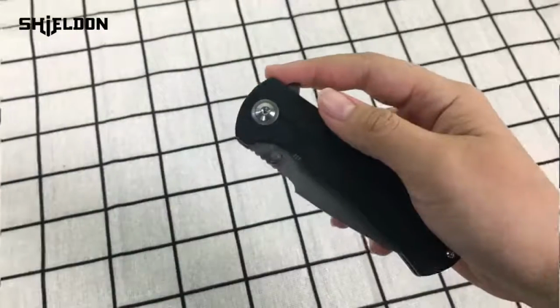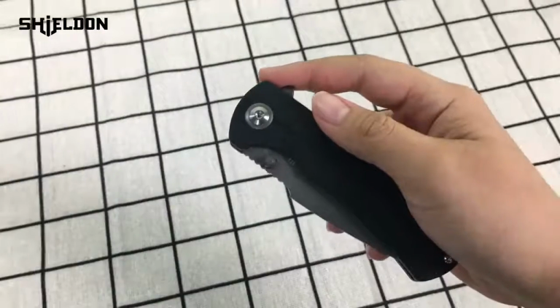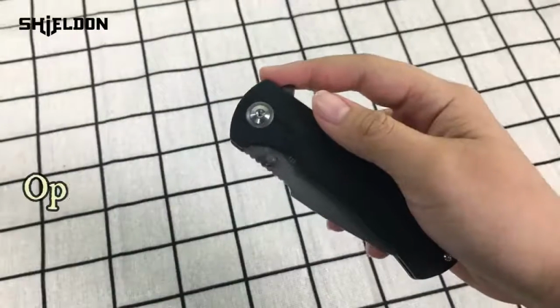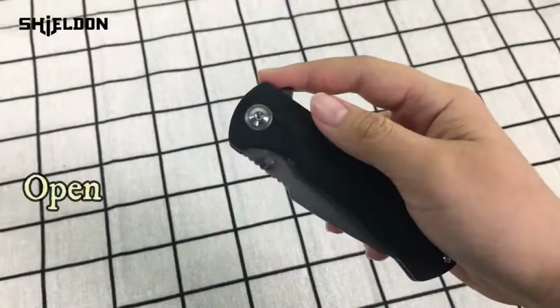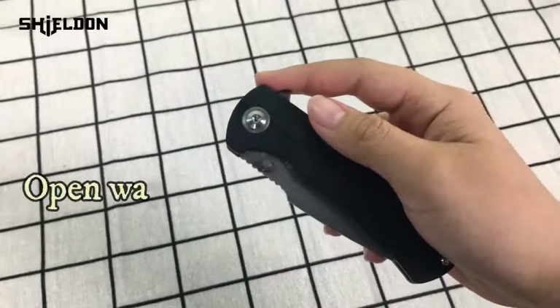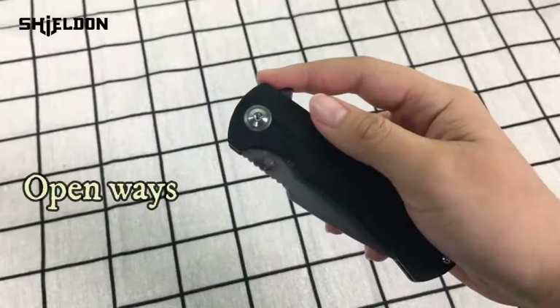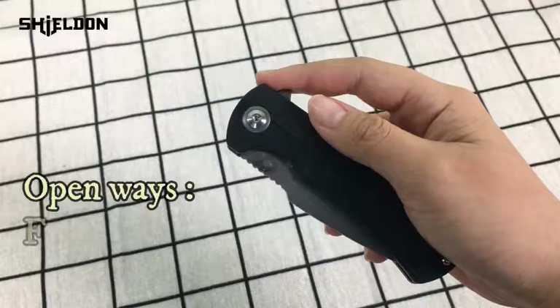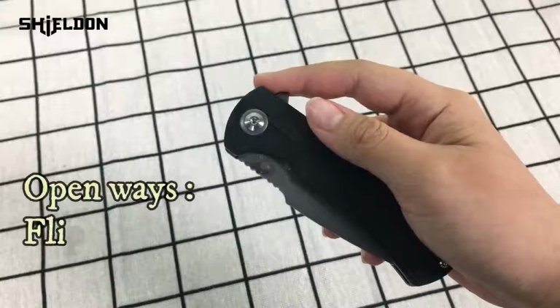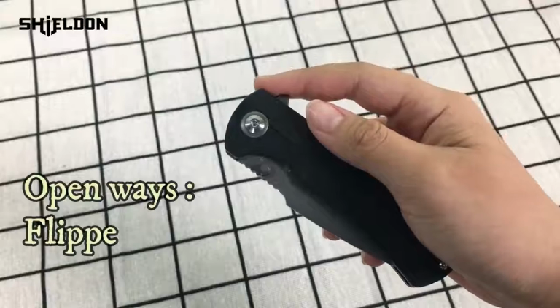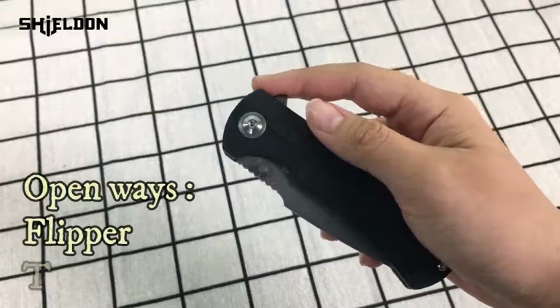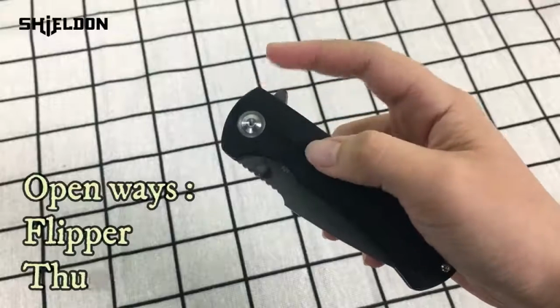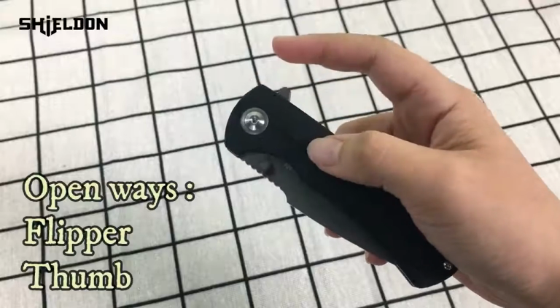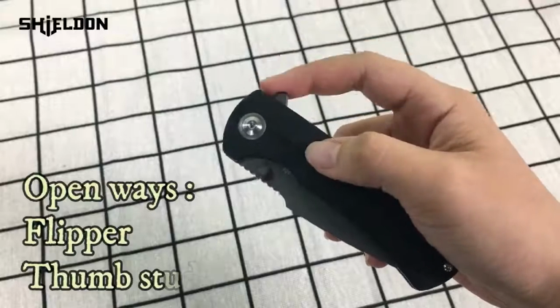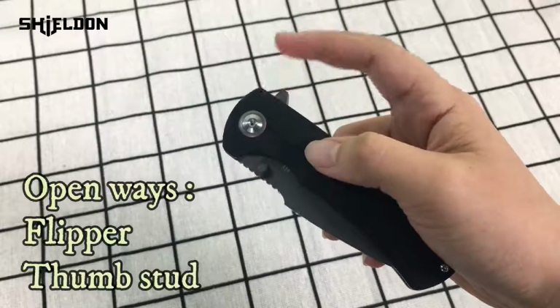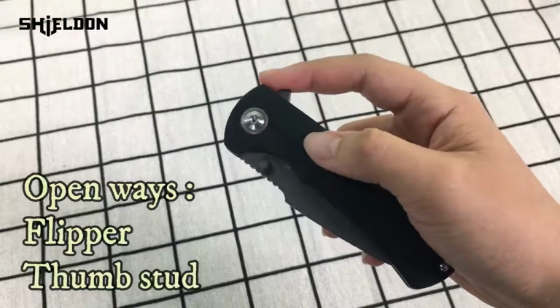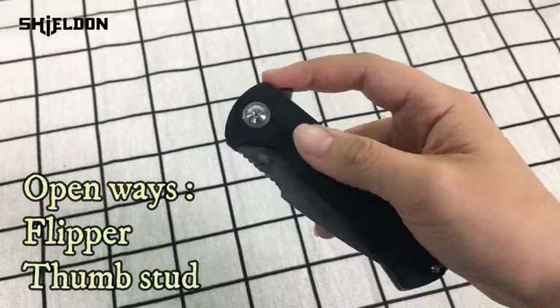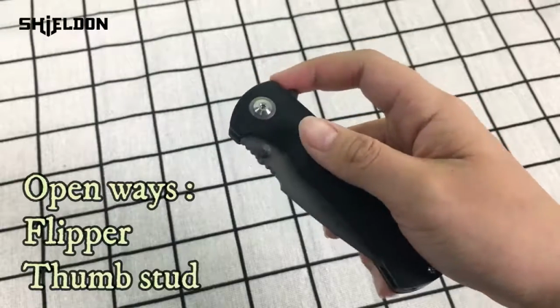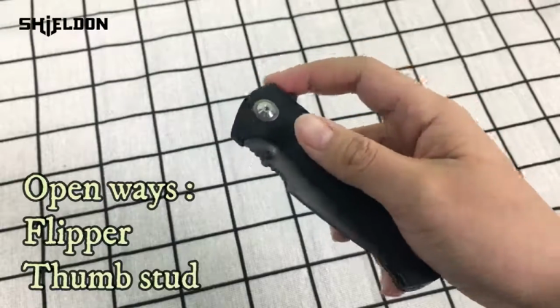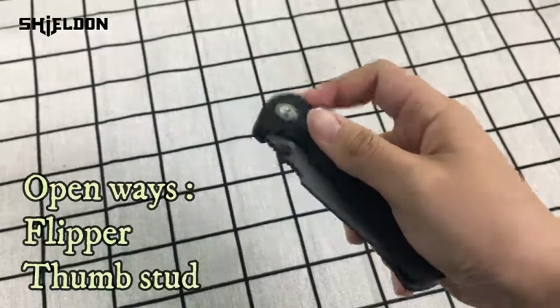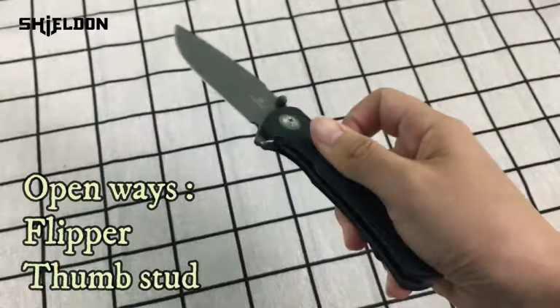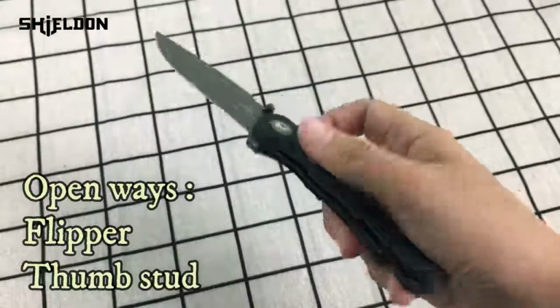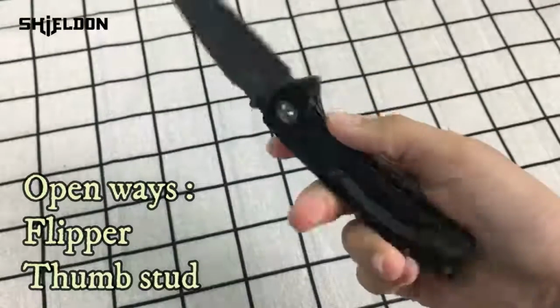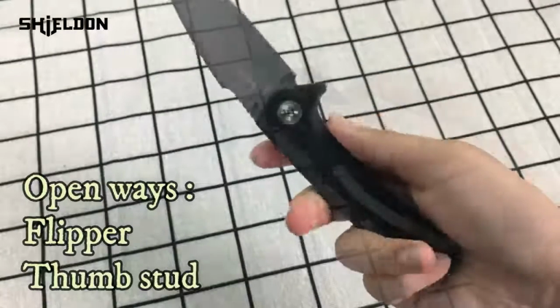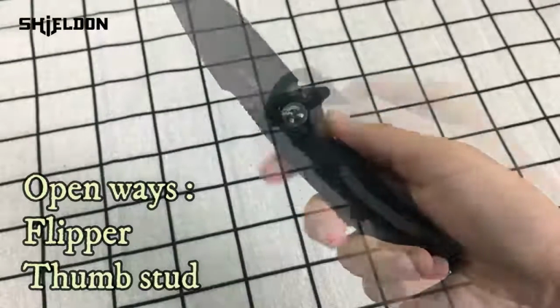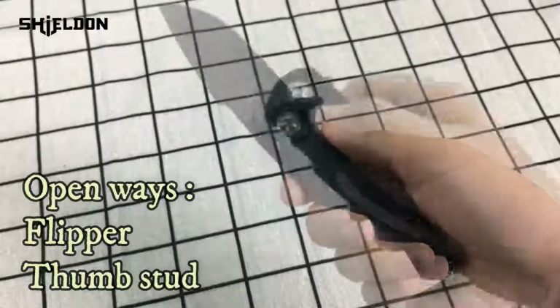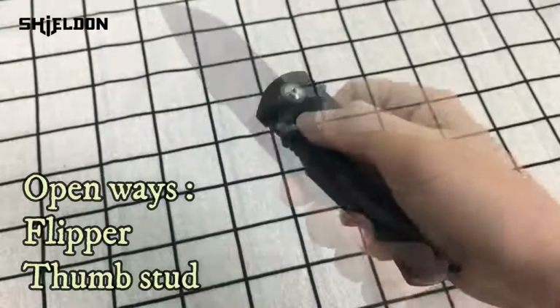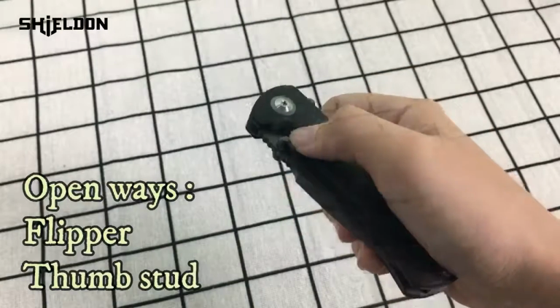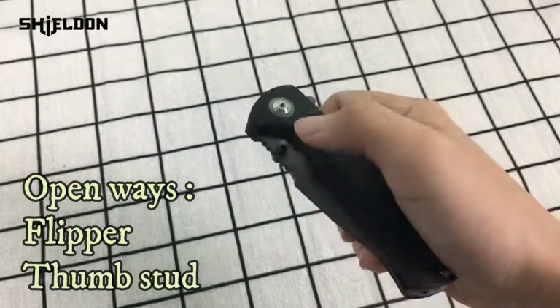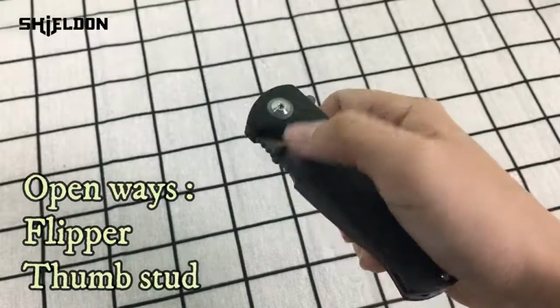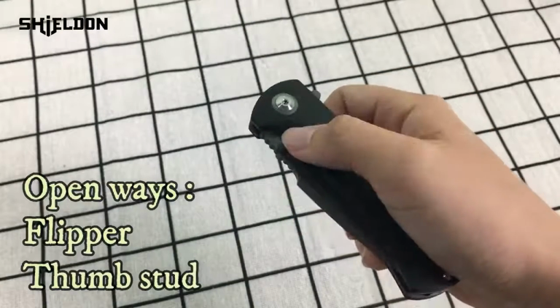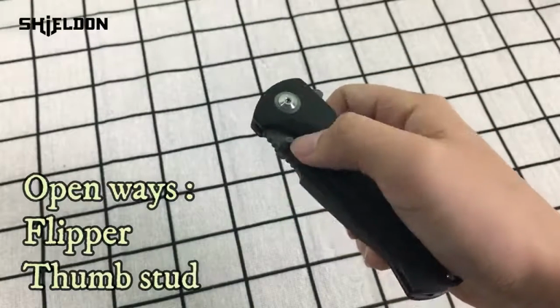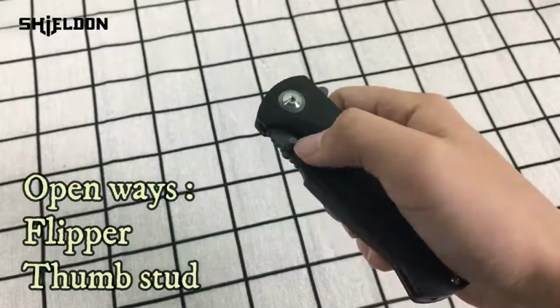There are two open ways for this knife. The first one is using this flipper. The second one is using this thumb stud.